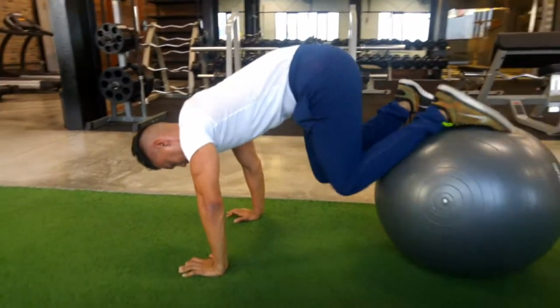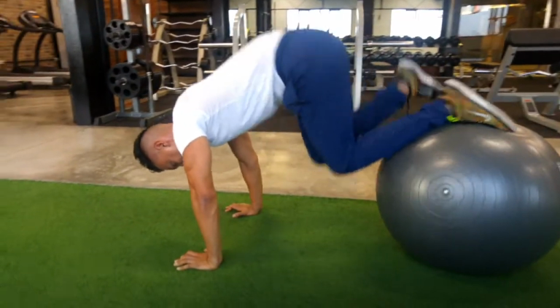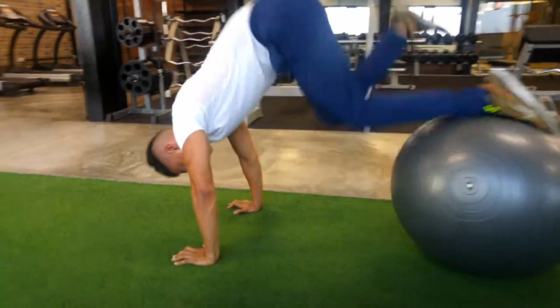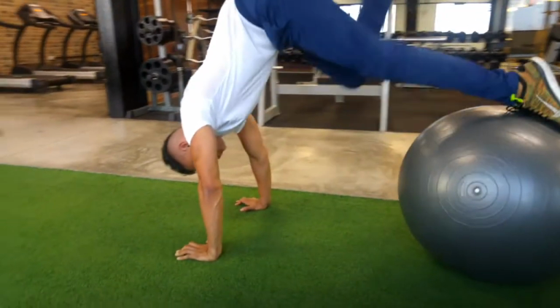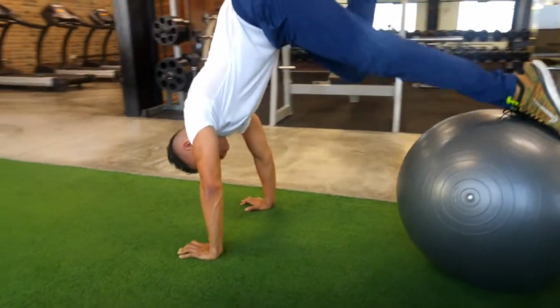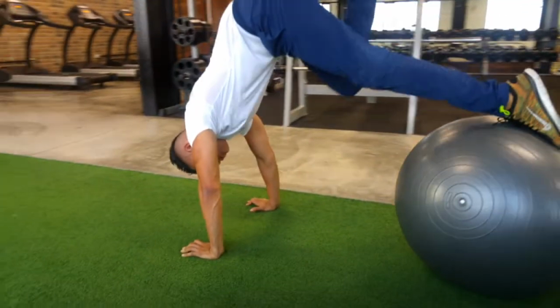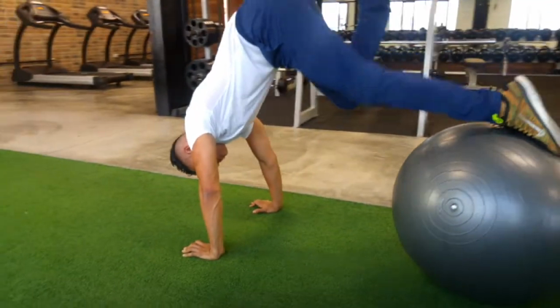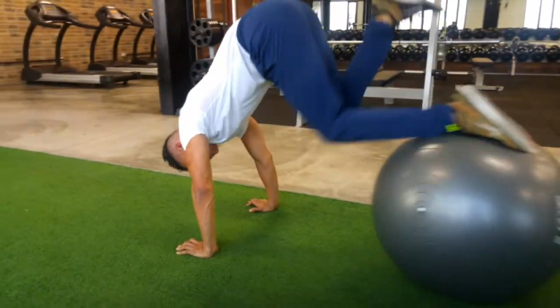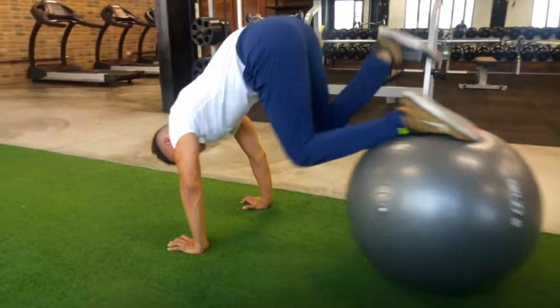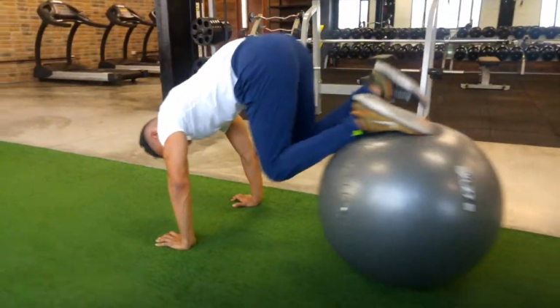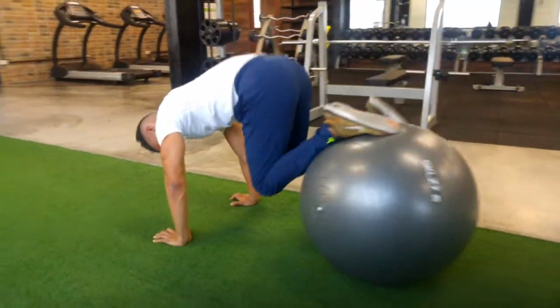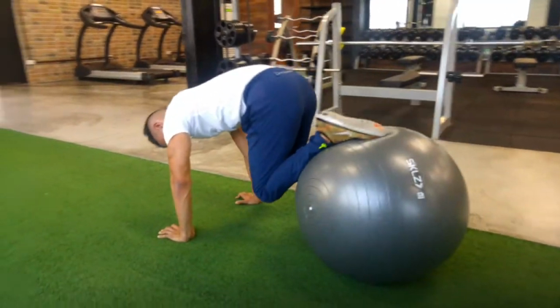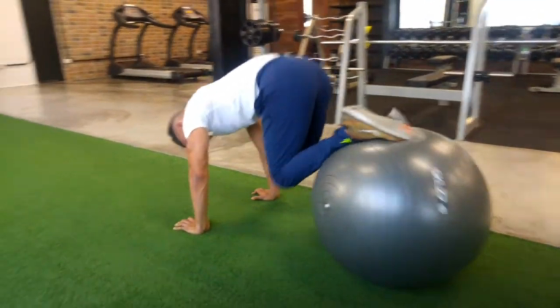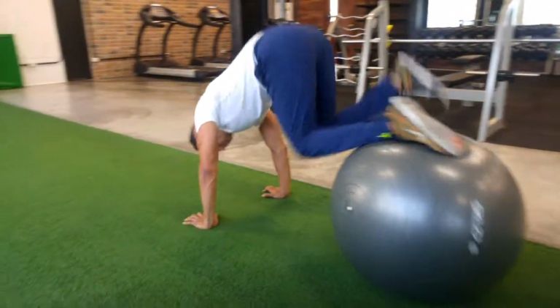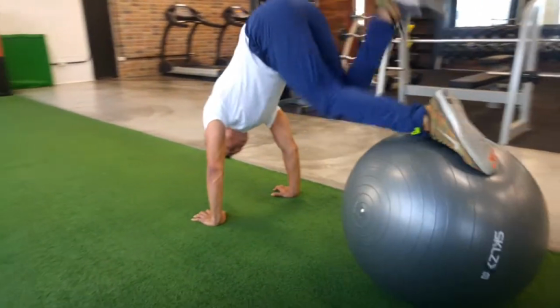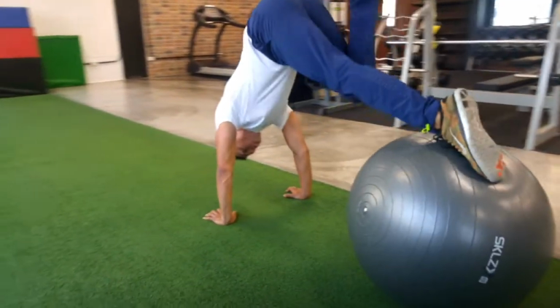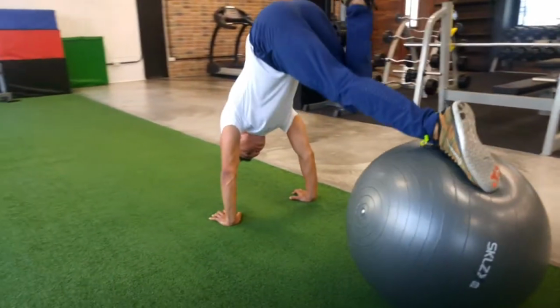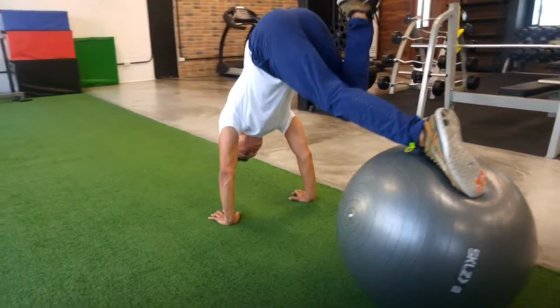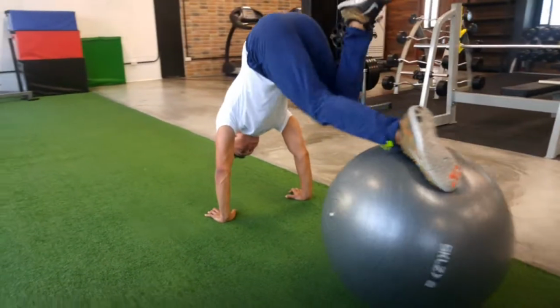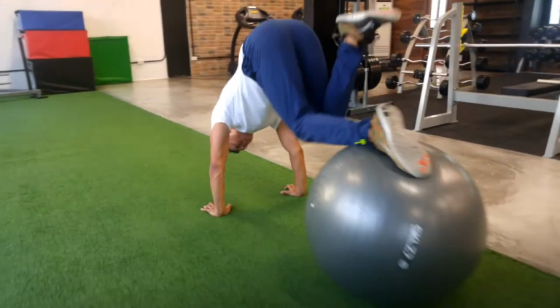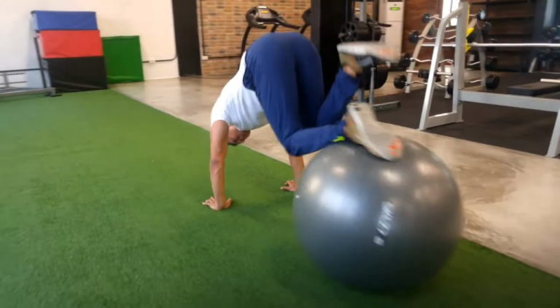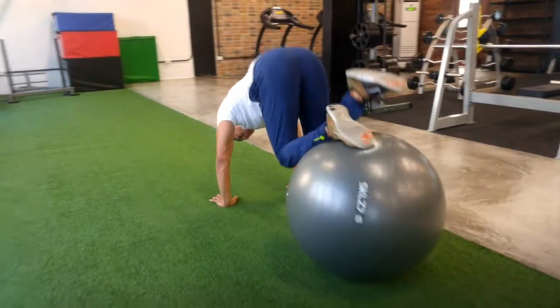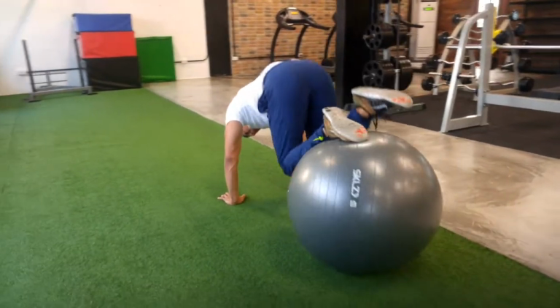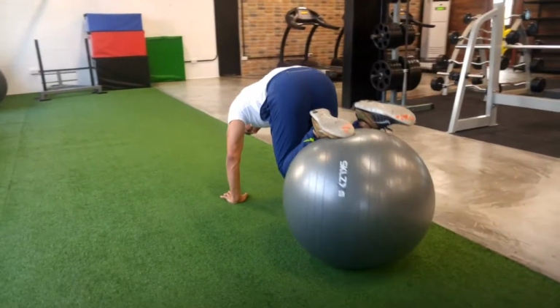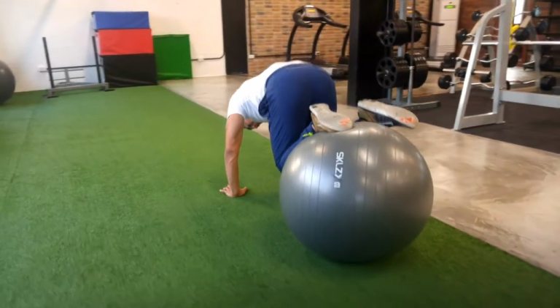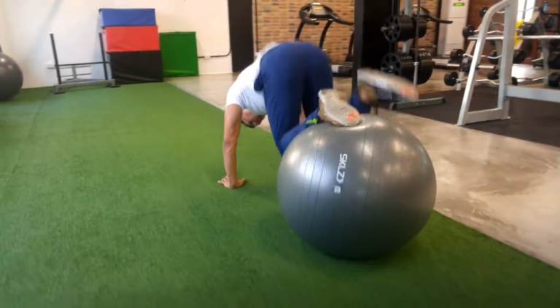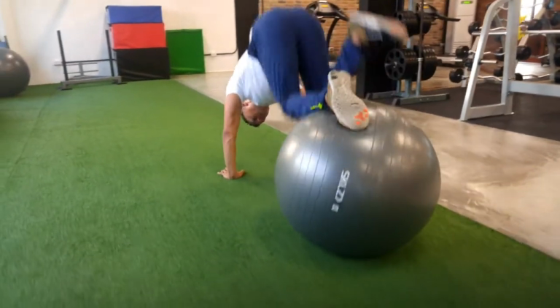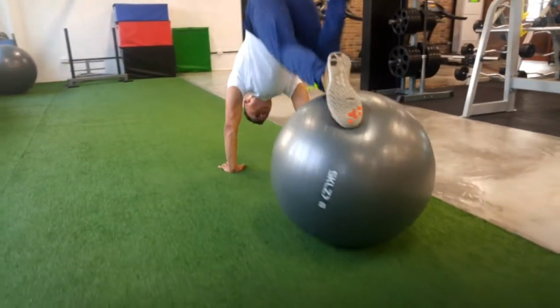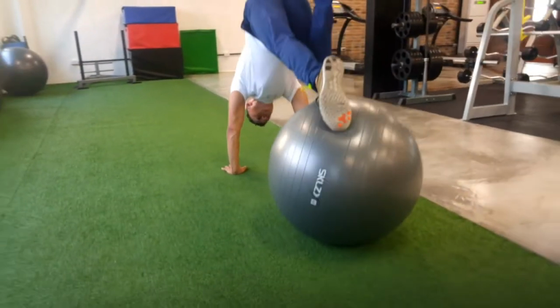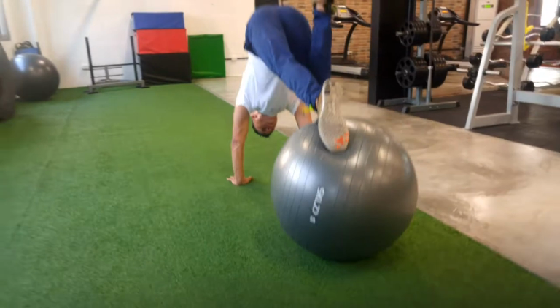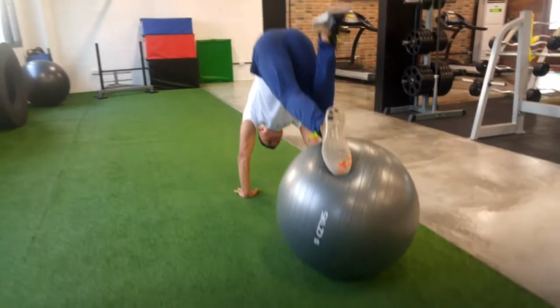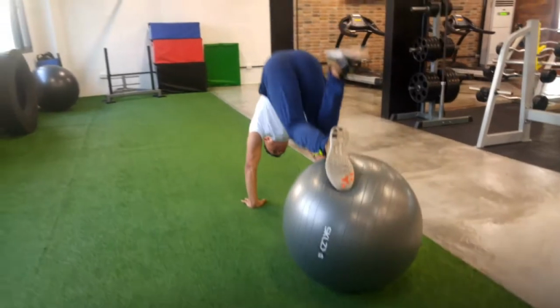To make this harder, use one leg at a time, and again try not to push the ball back — lift your hips up as high as you can by squeezing your quads.